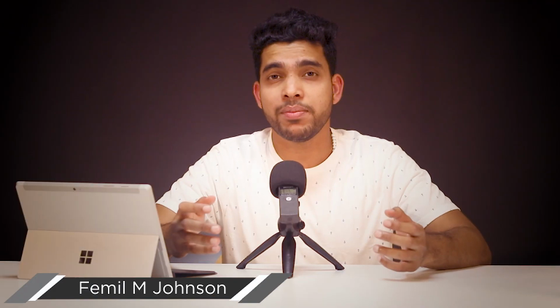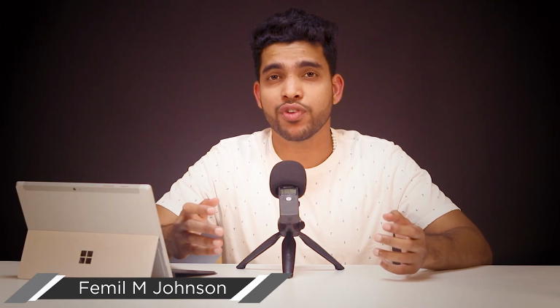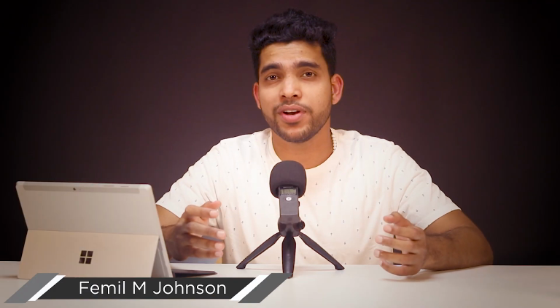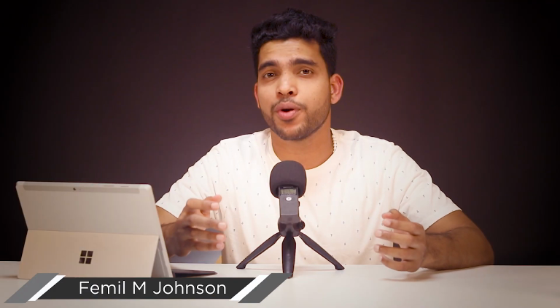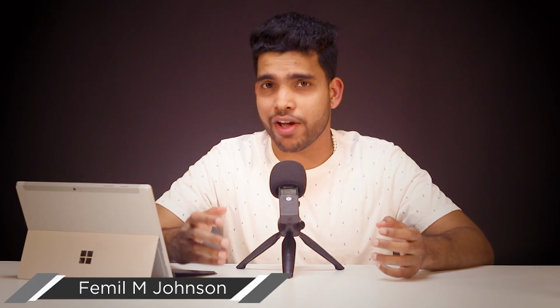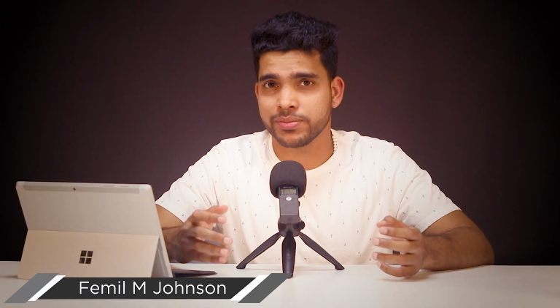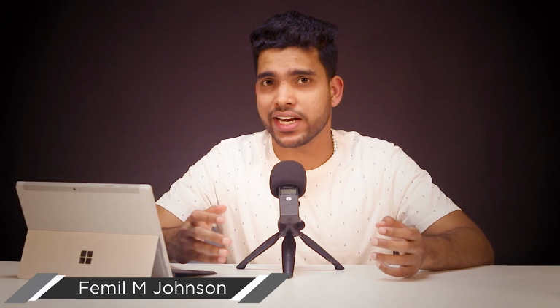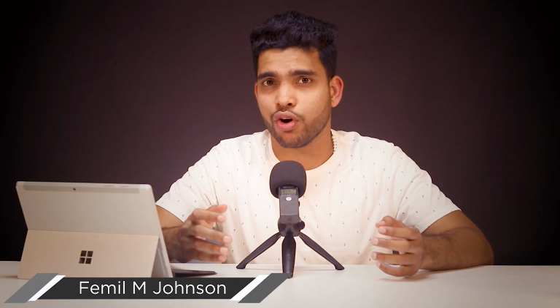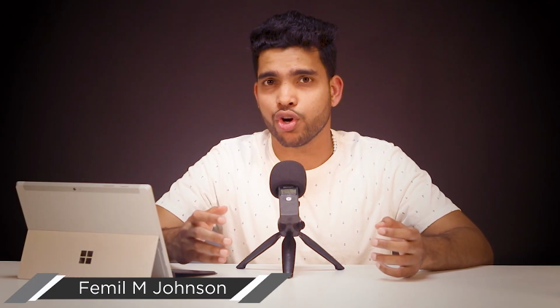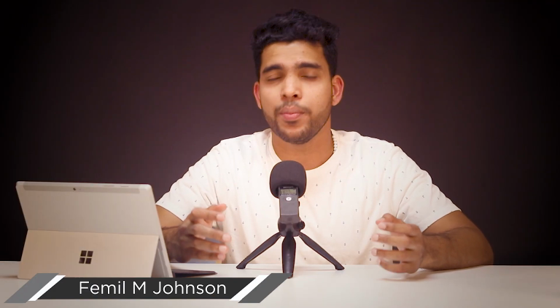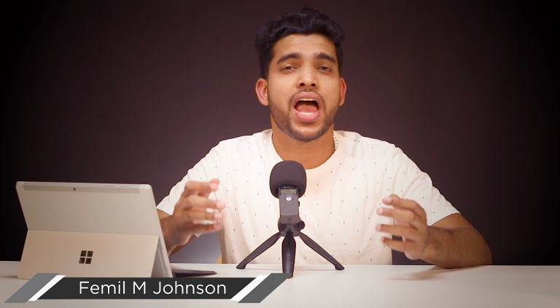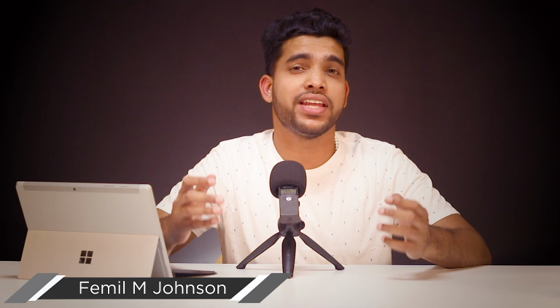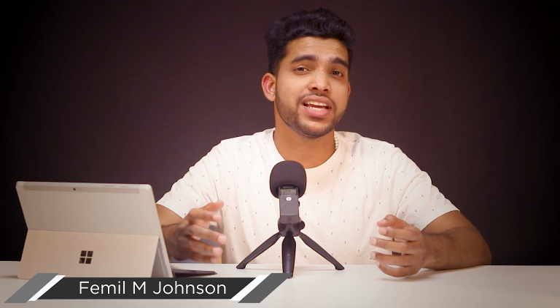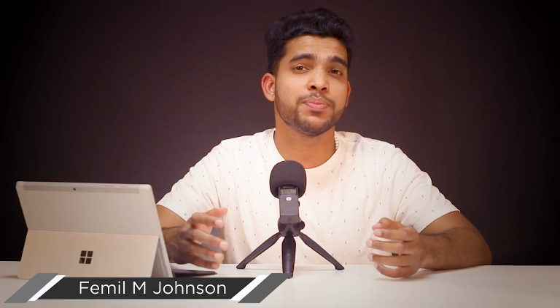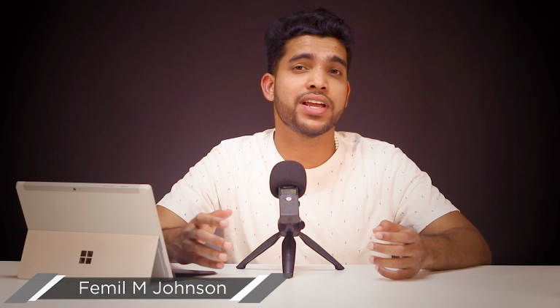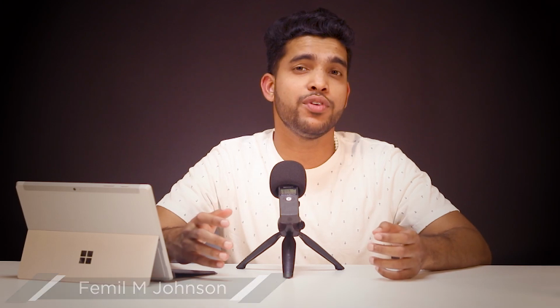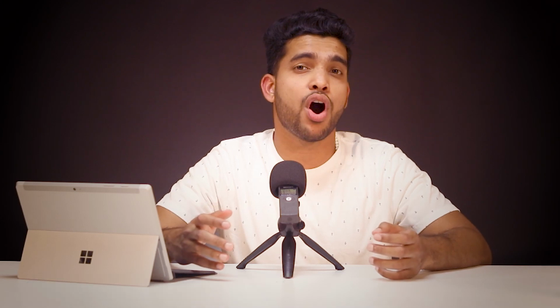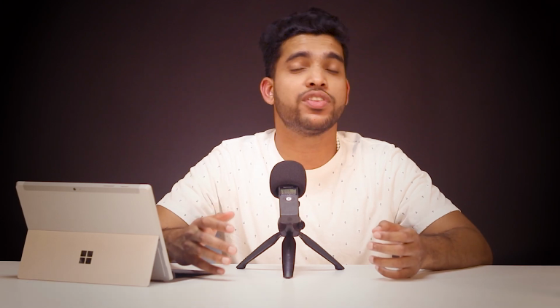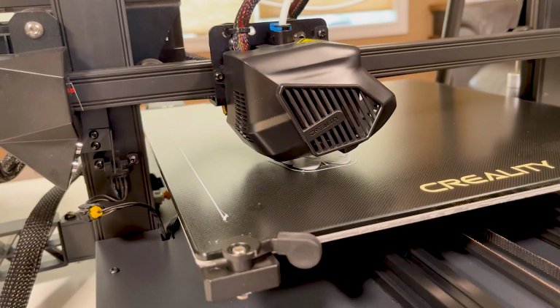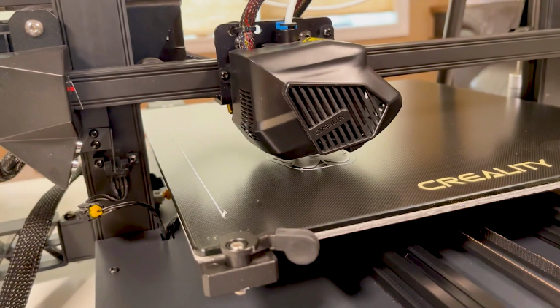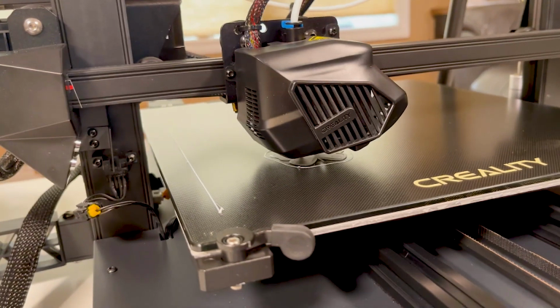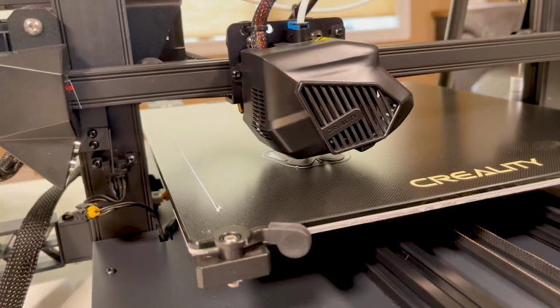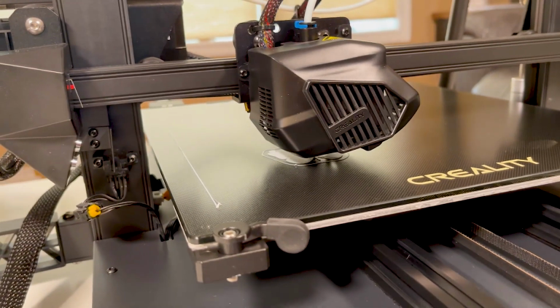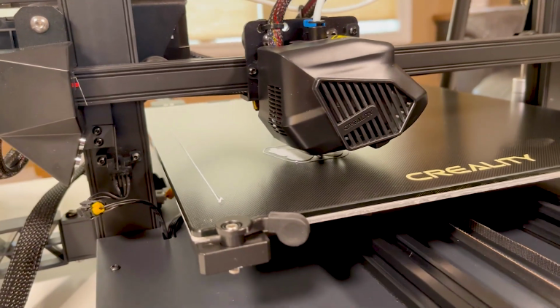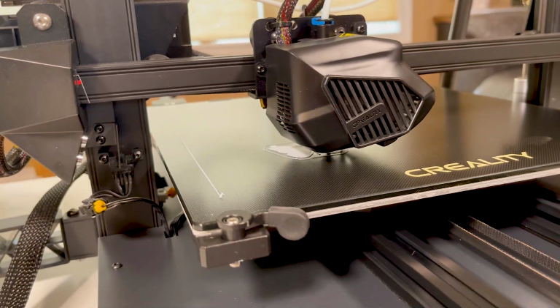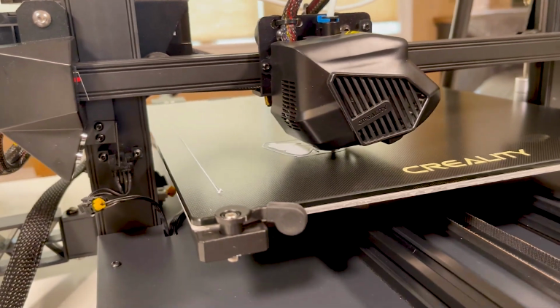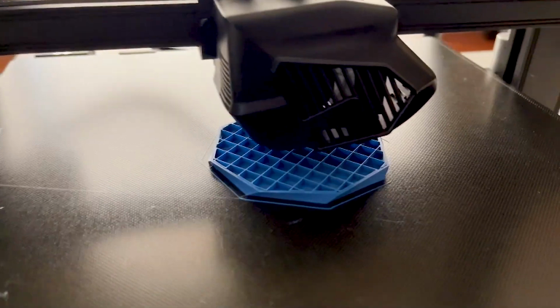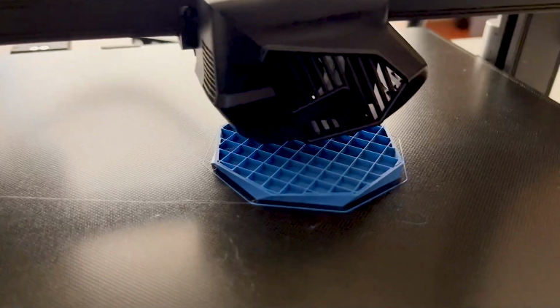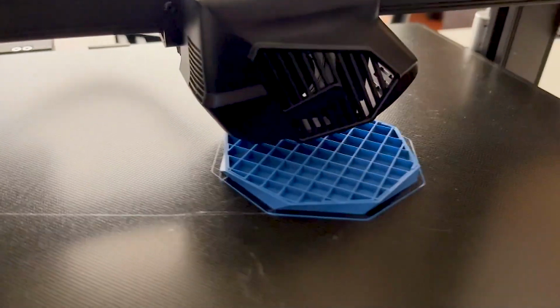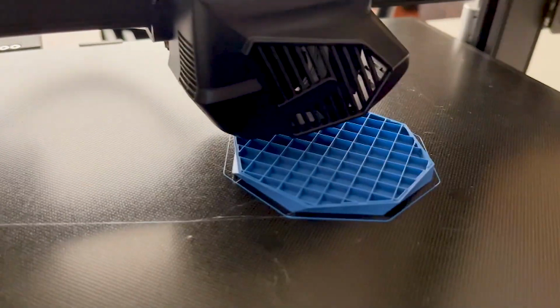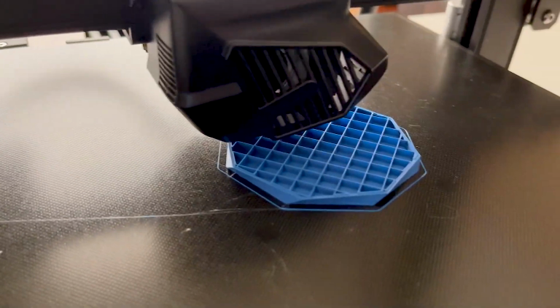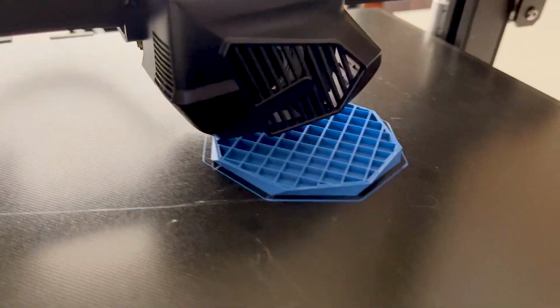My name is Swemil from fmgdeck.com and here is my review of the Creality CR10 Smart 3D Printer.